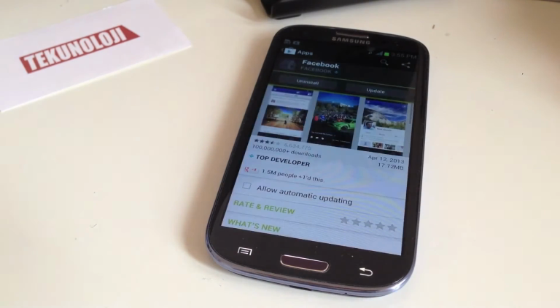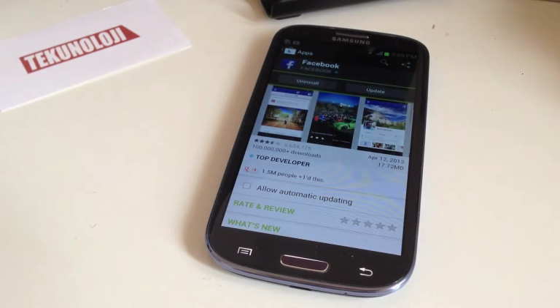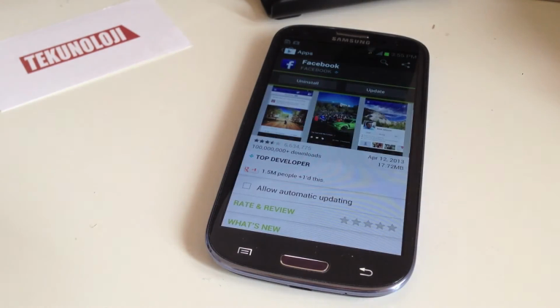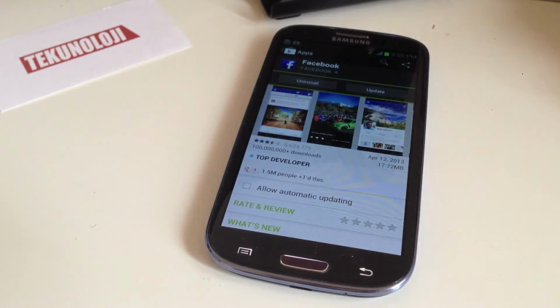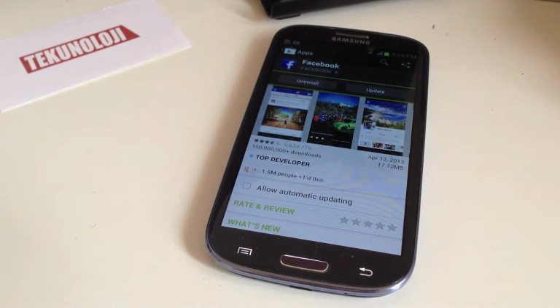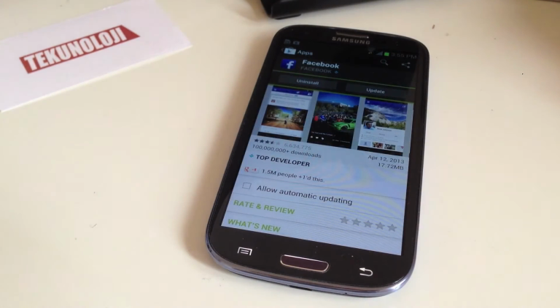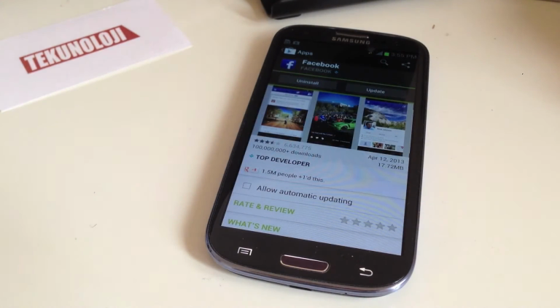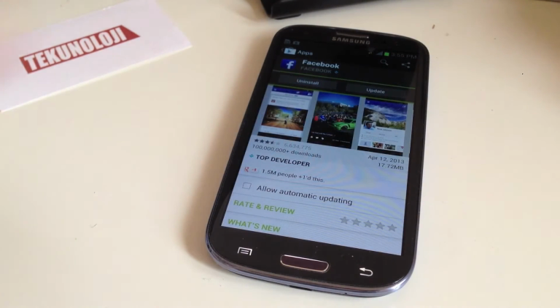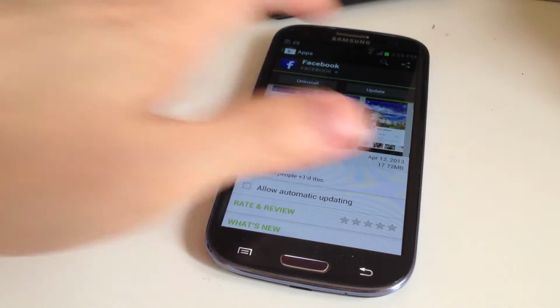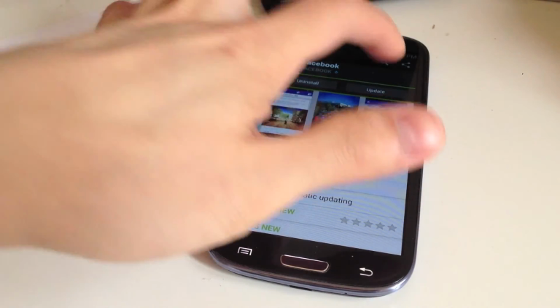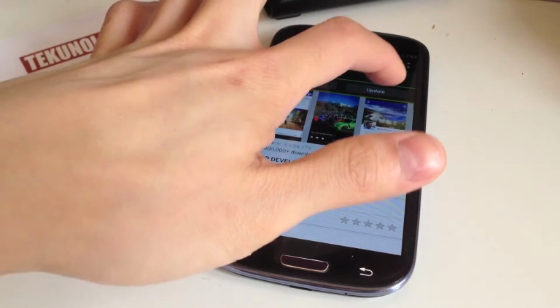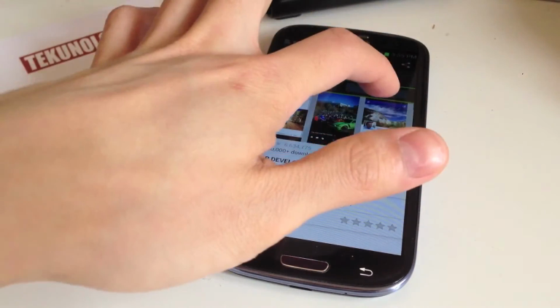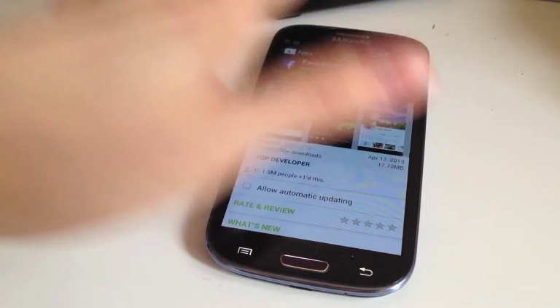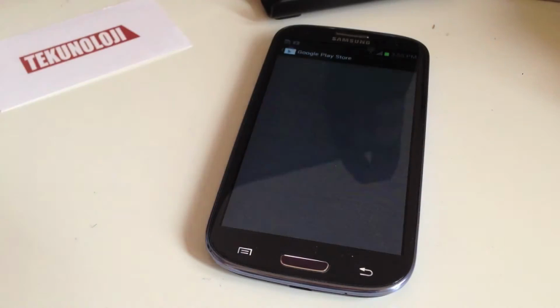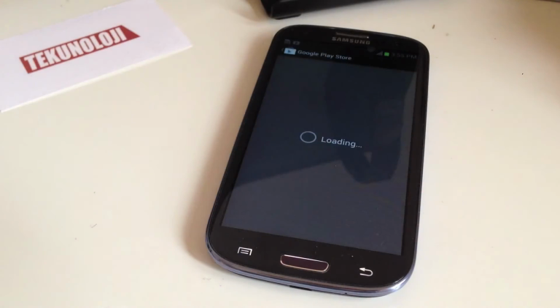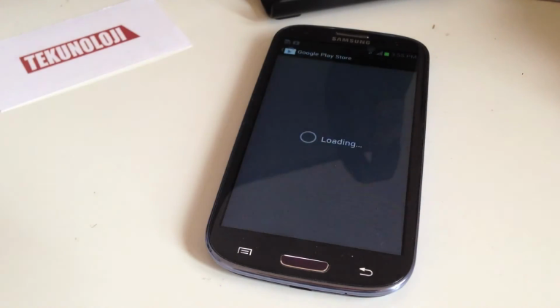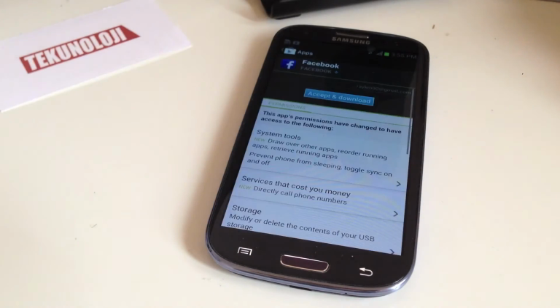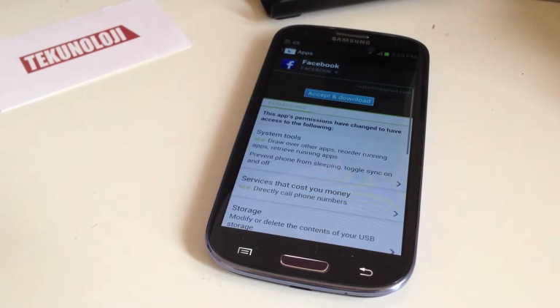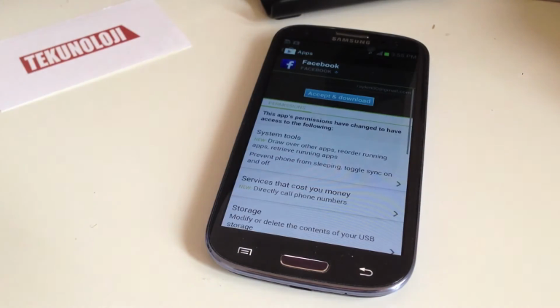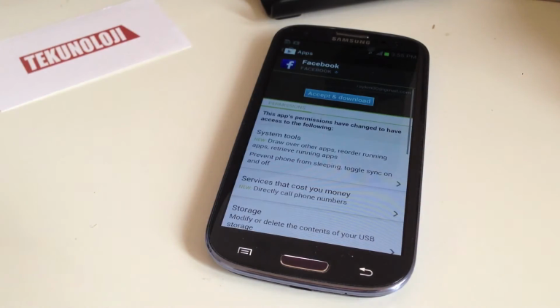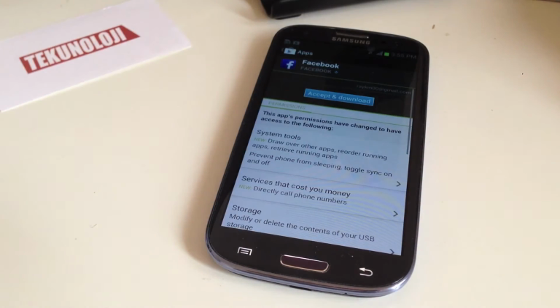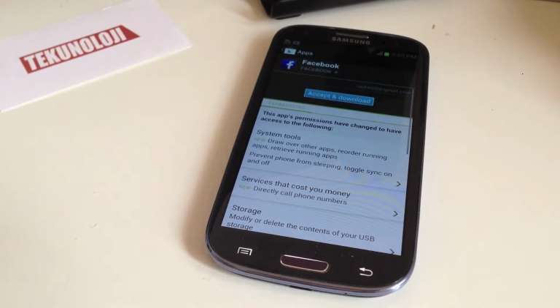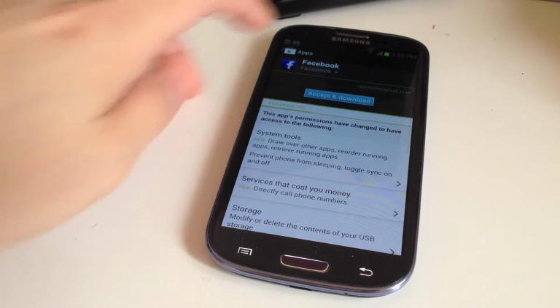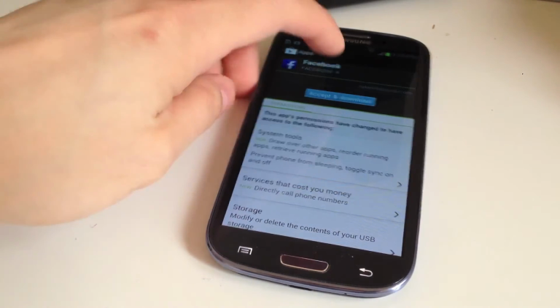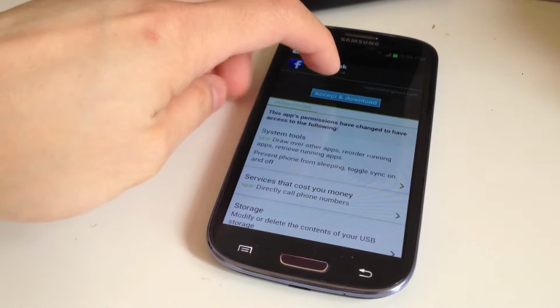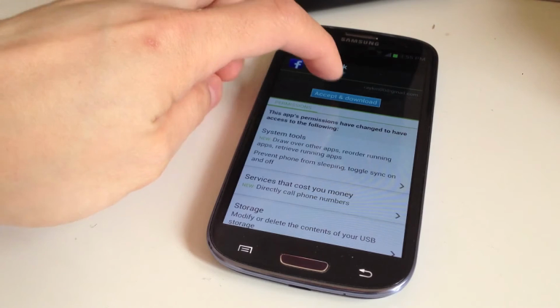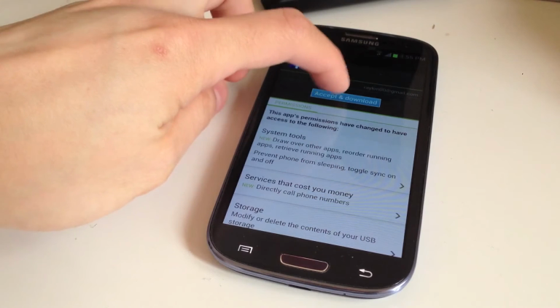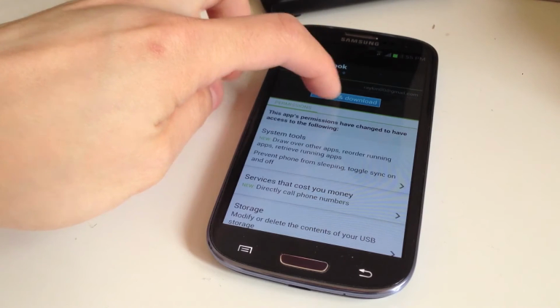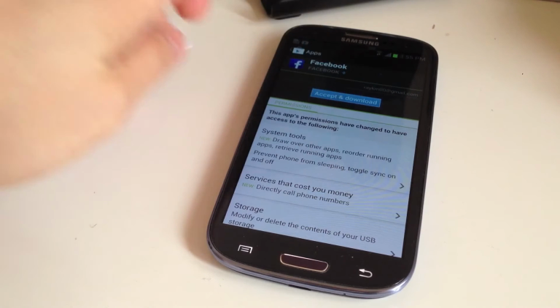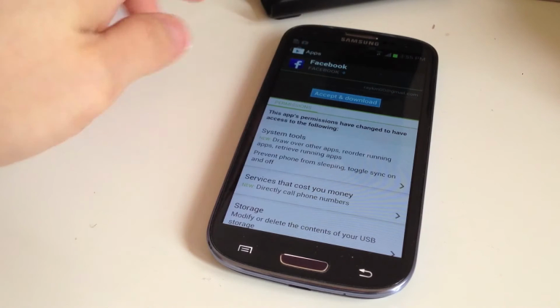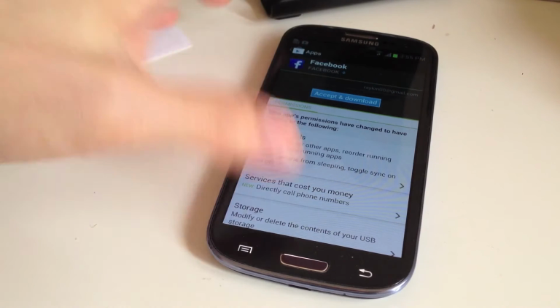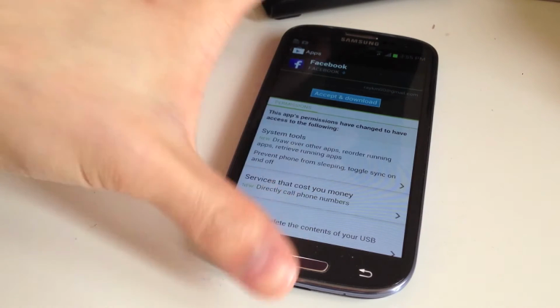I'll update my Facebook app. Click Update, then Accept and Download.